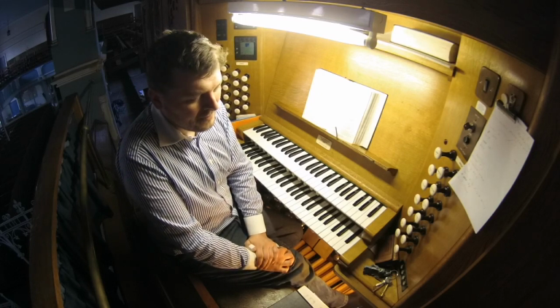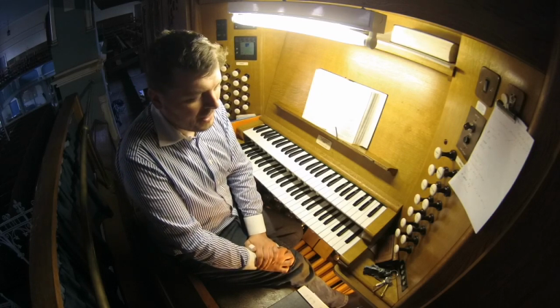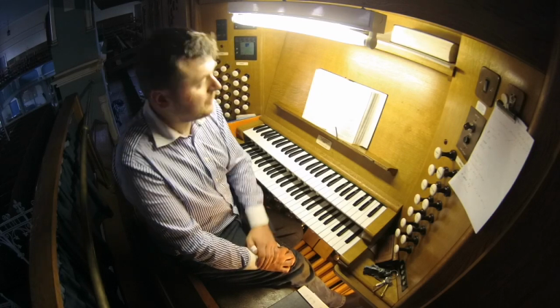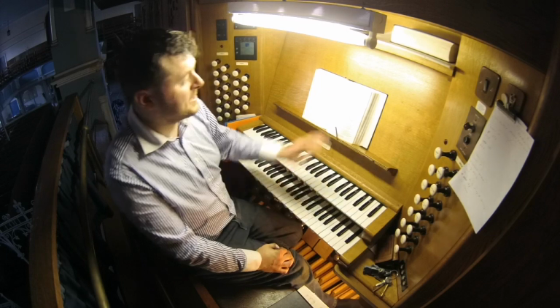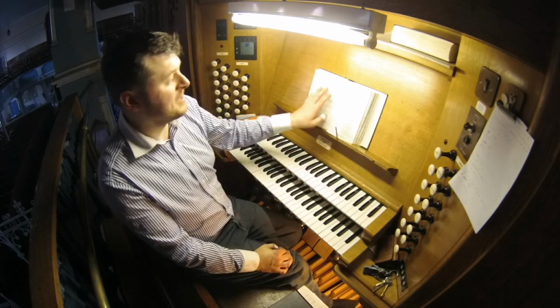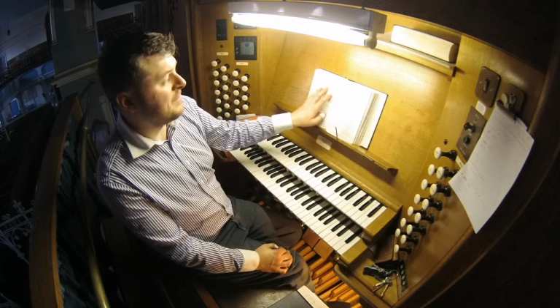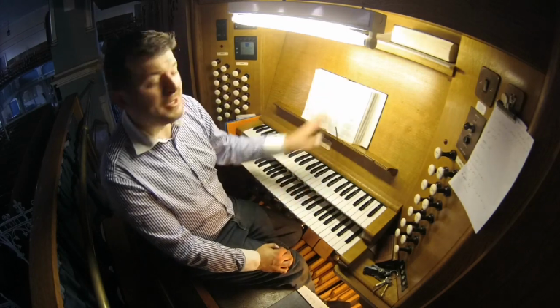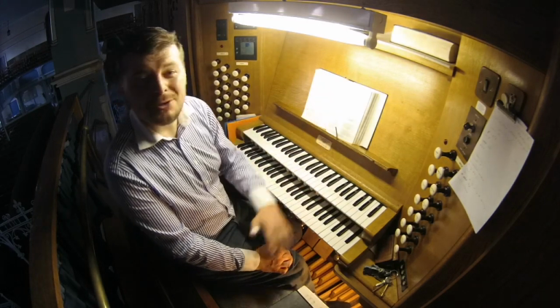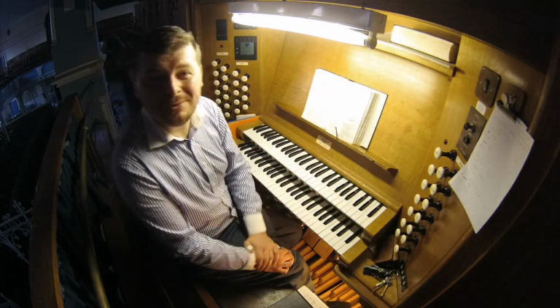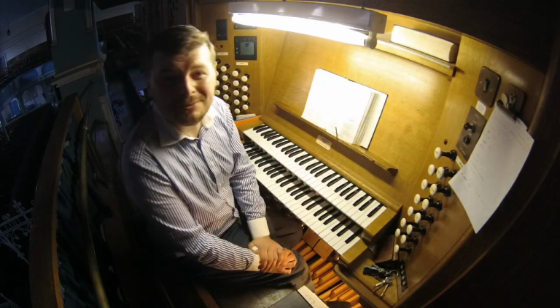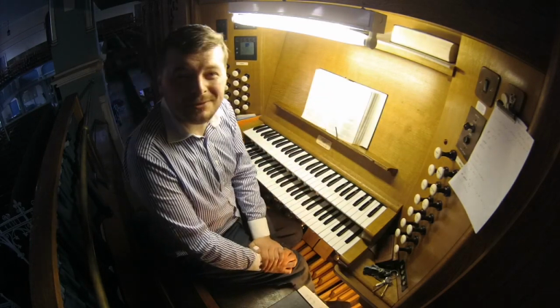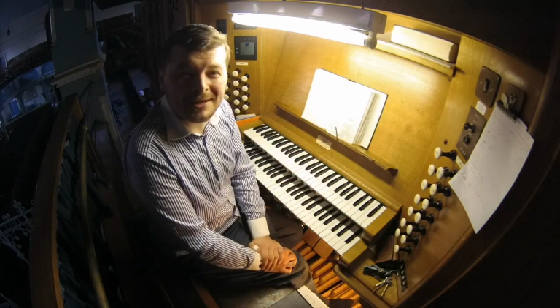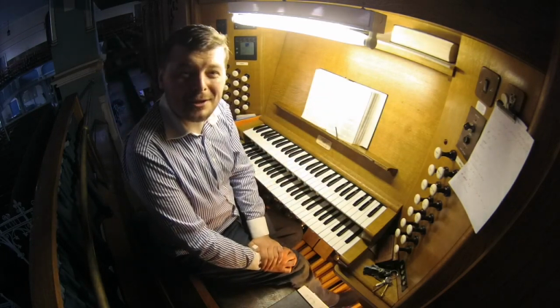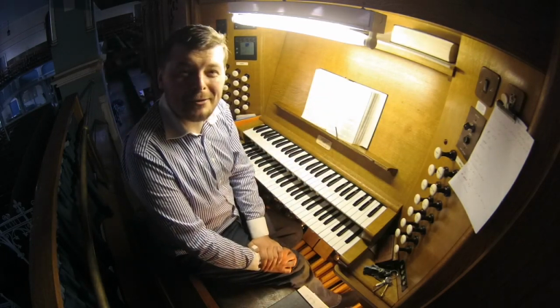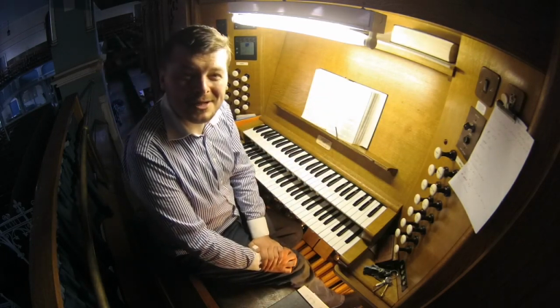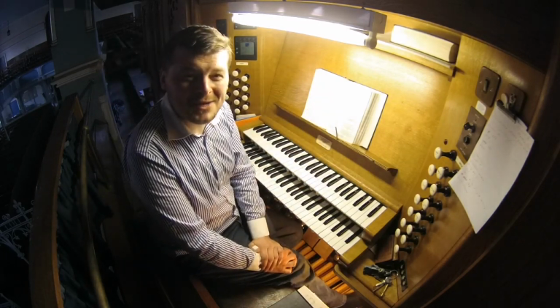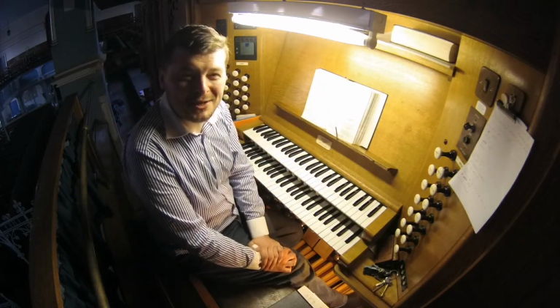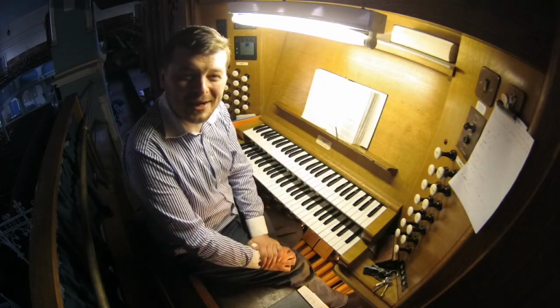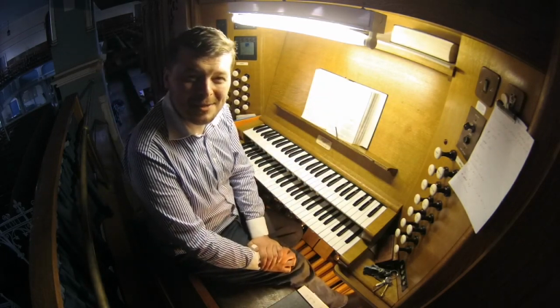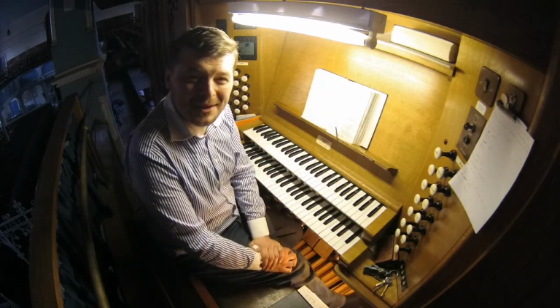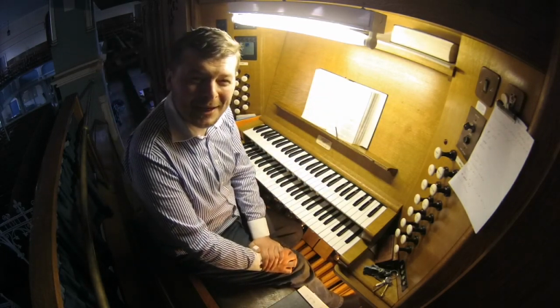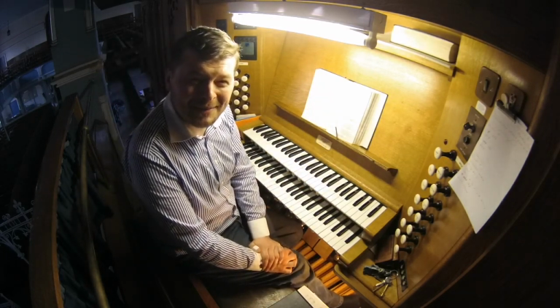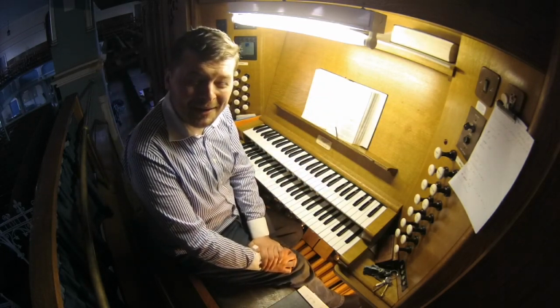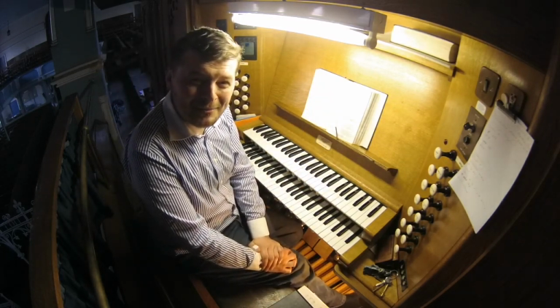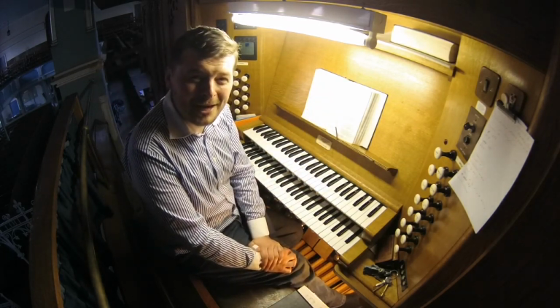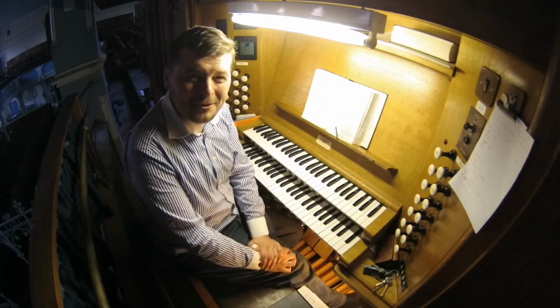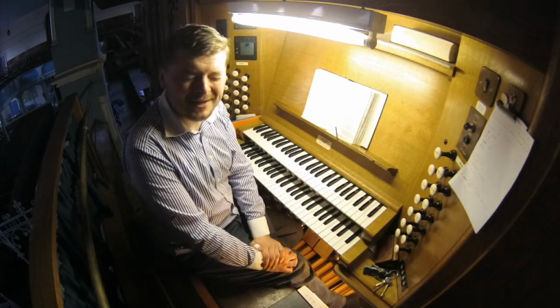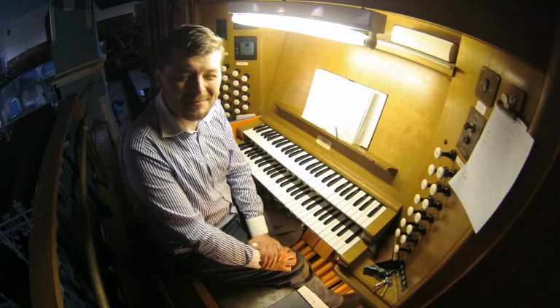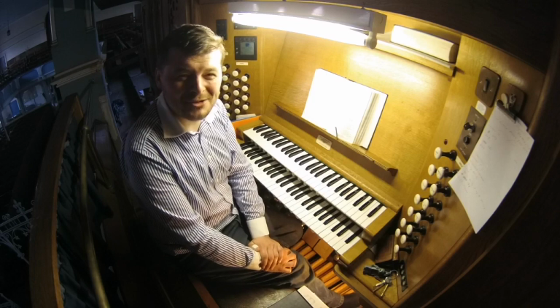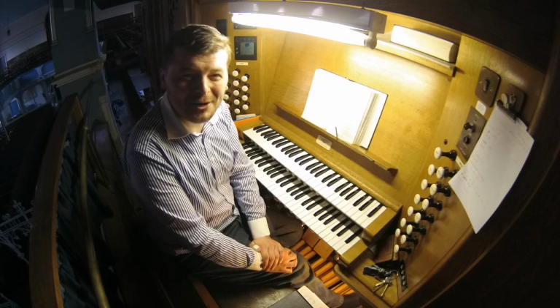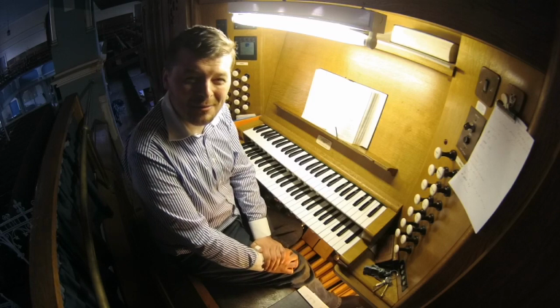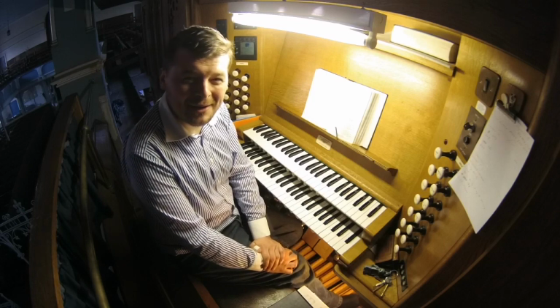And of course sometimes I do read the notes, especially when it's something like Bach. I mean, how could I mess around with Bach?